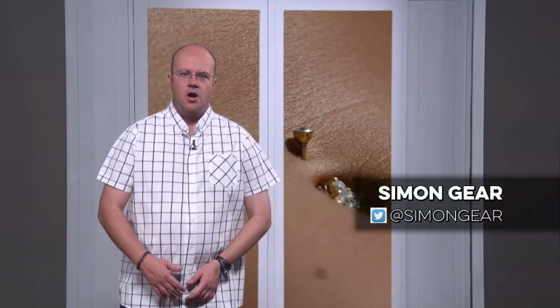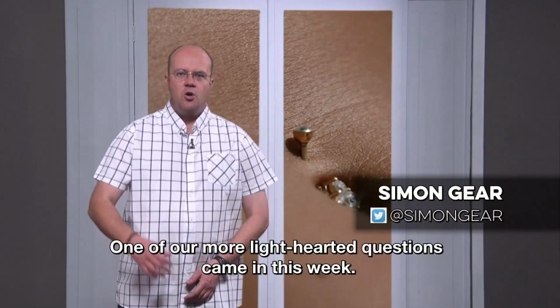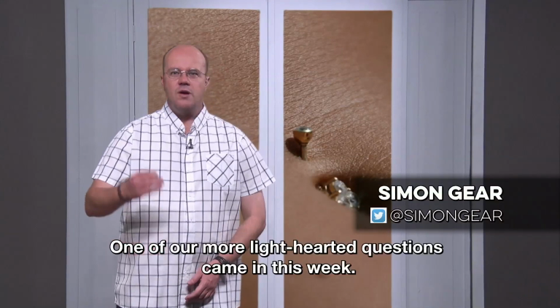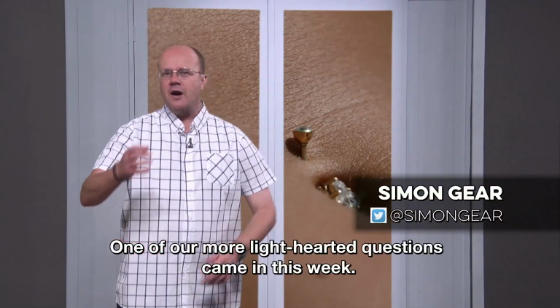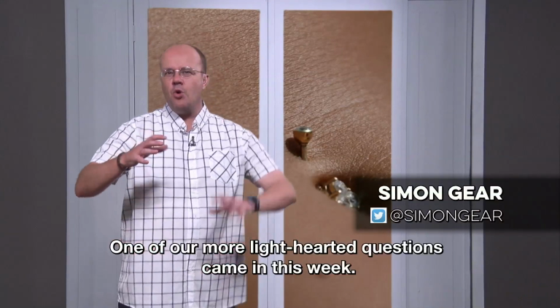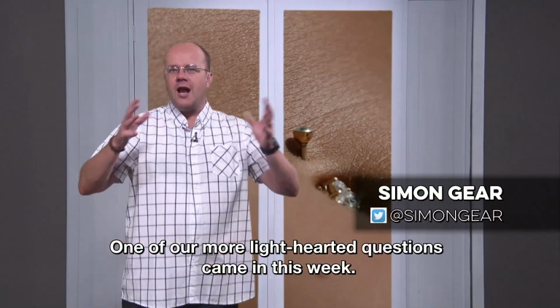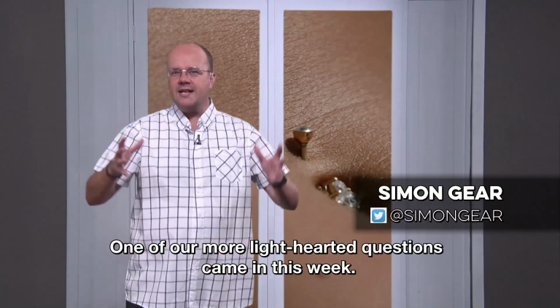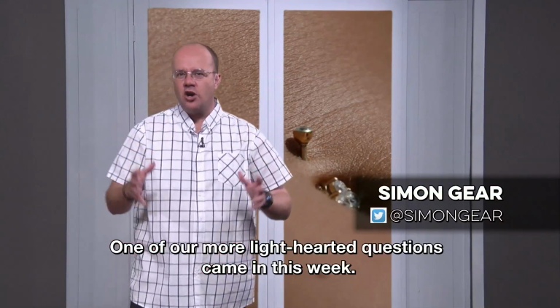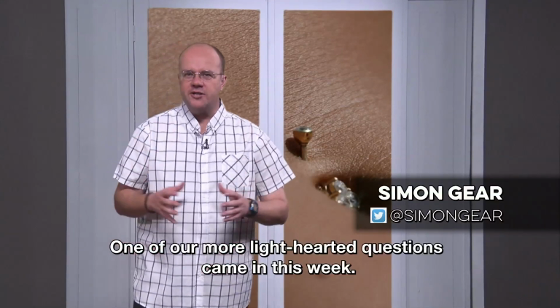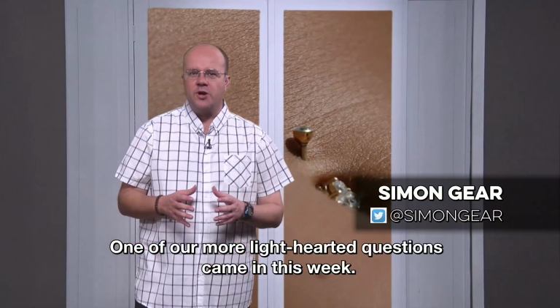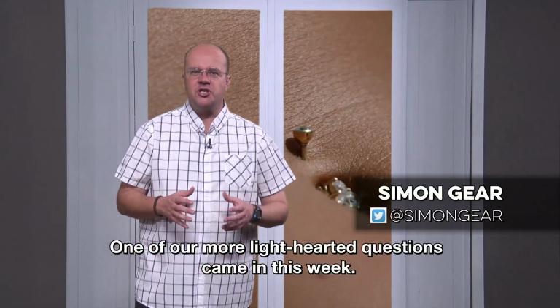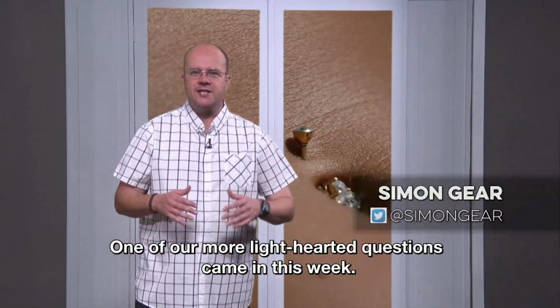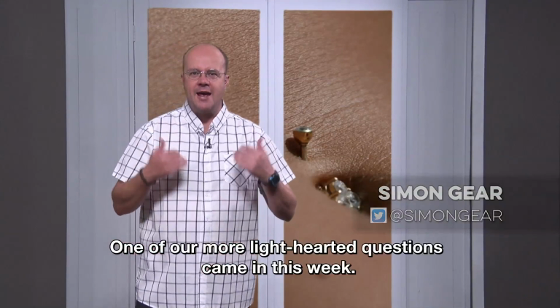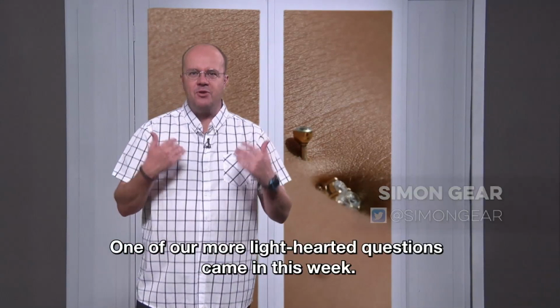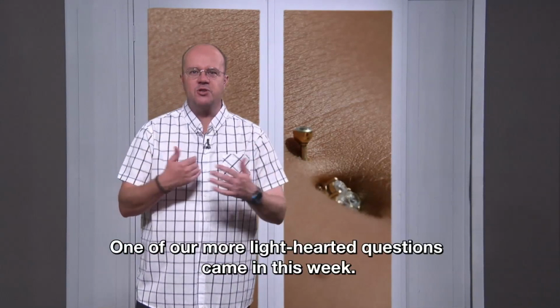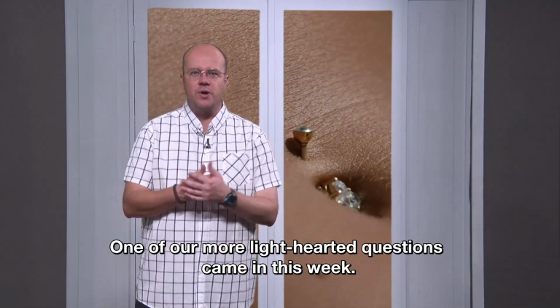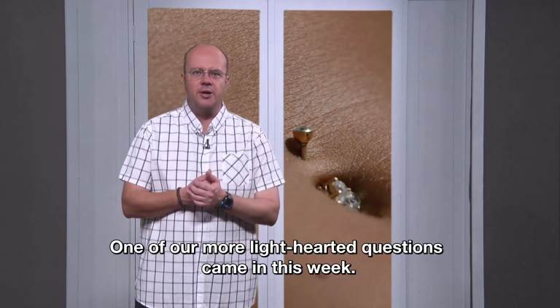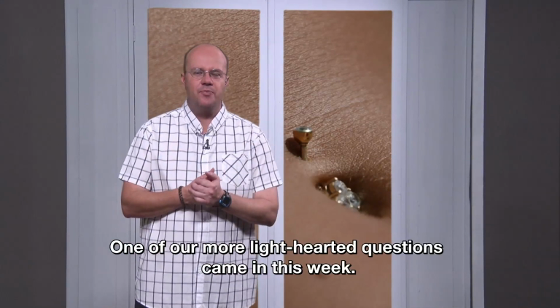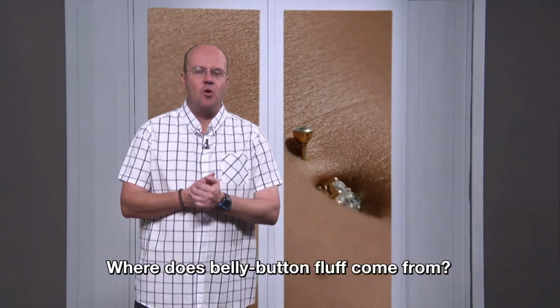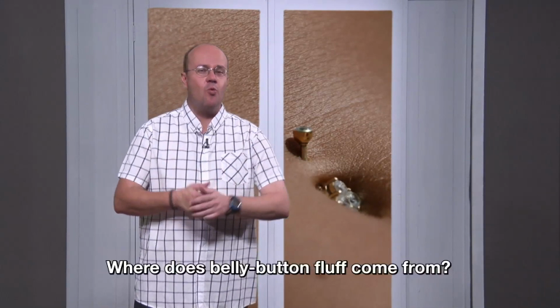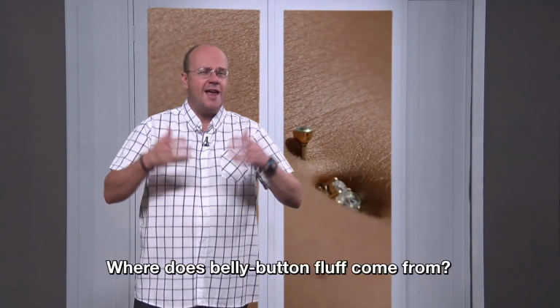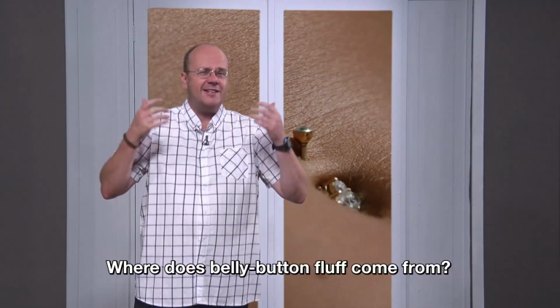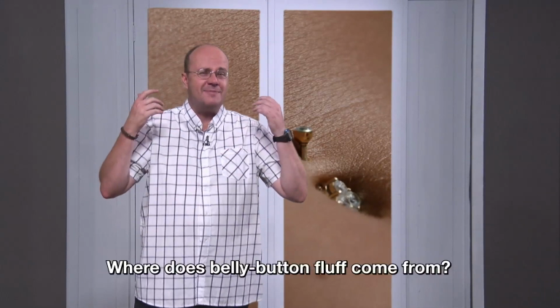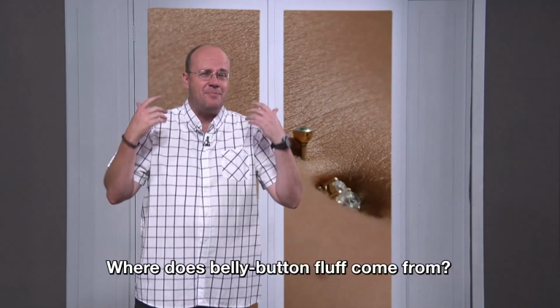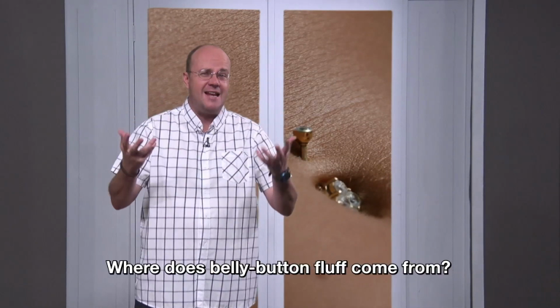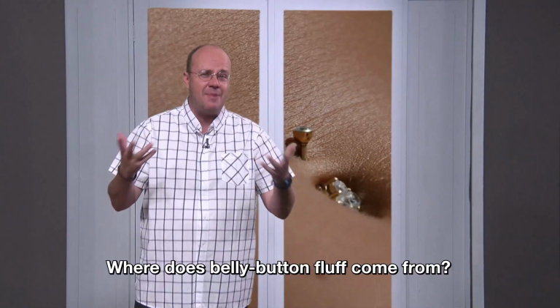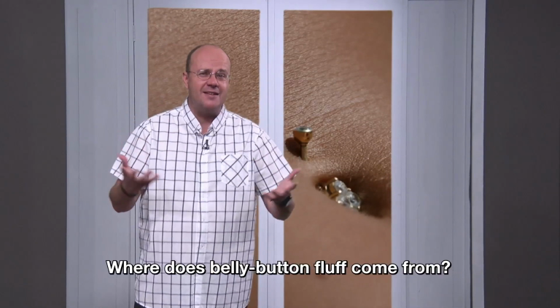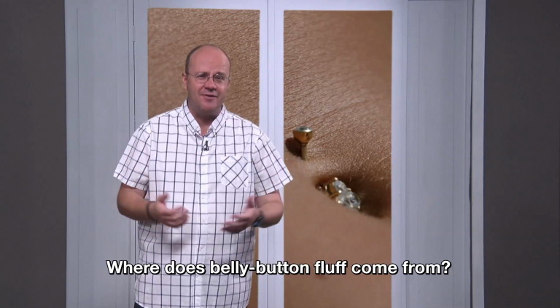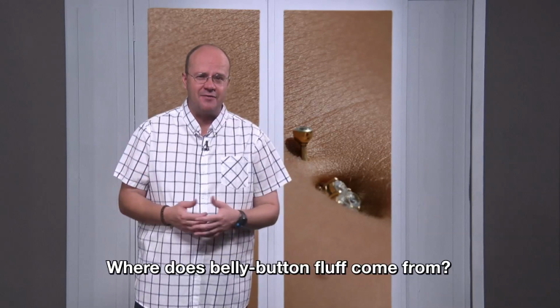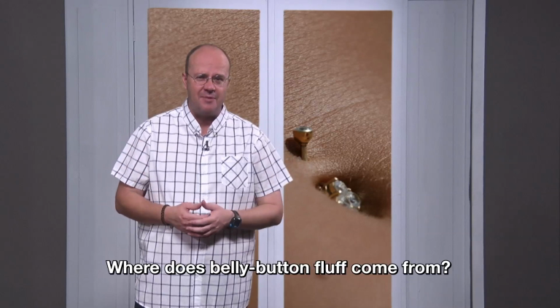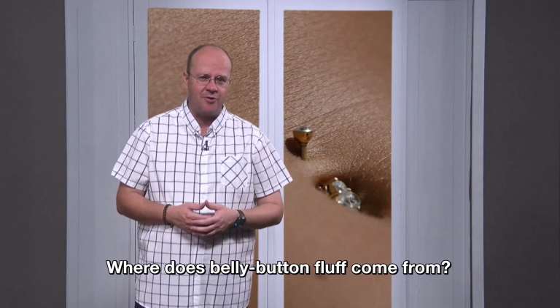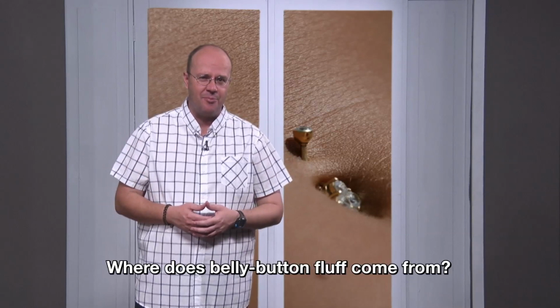One of our more light-hearted questions came this week: where does belly button fluff come from?